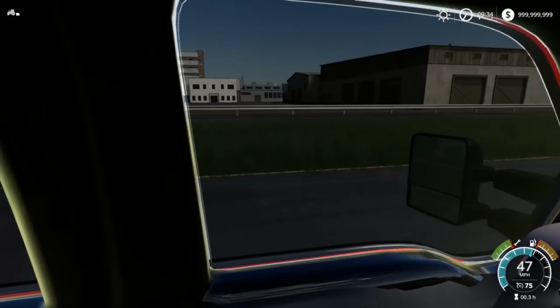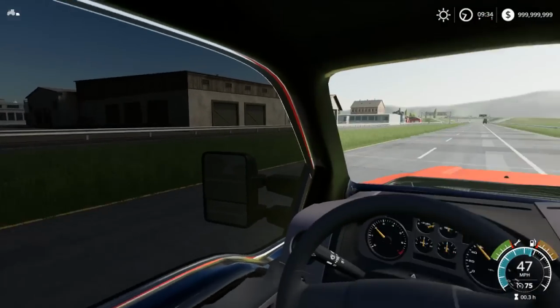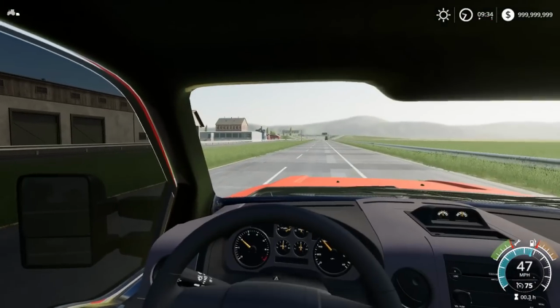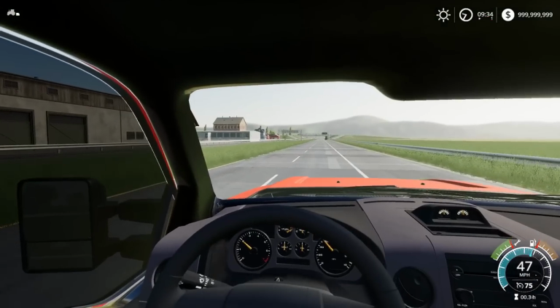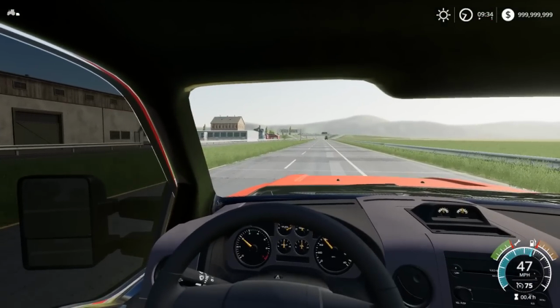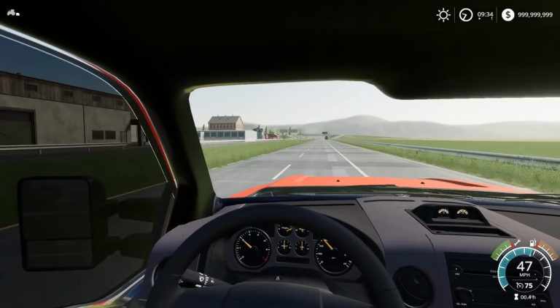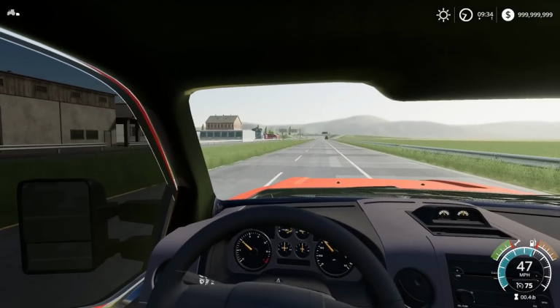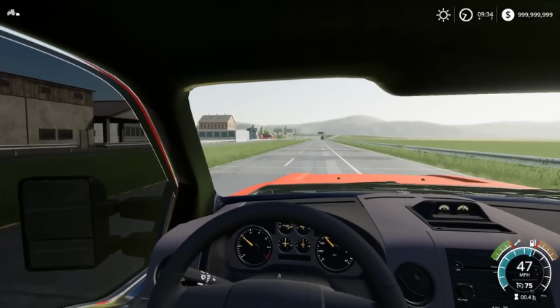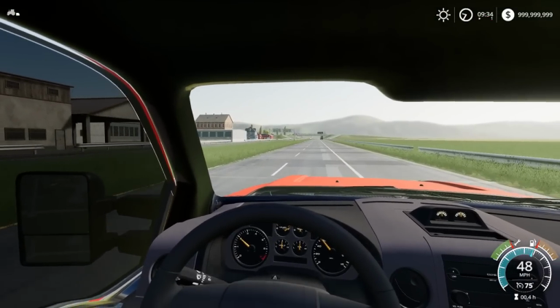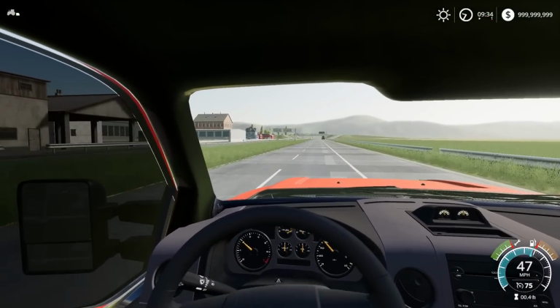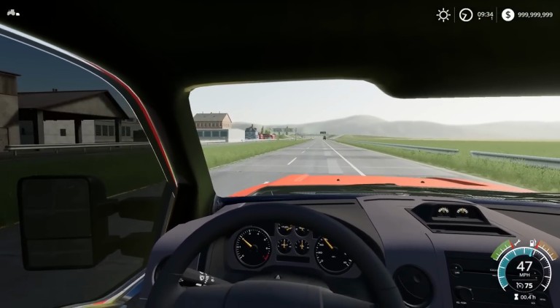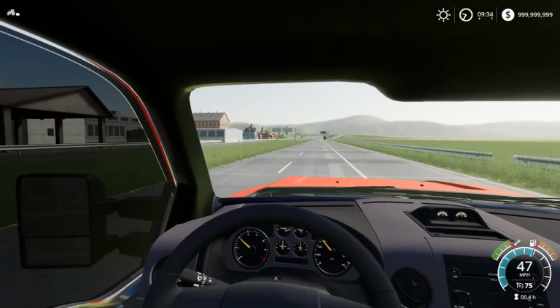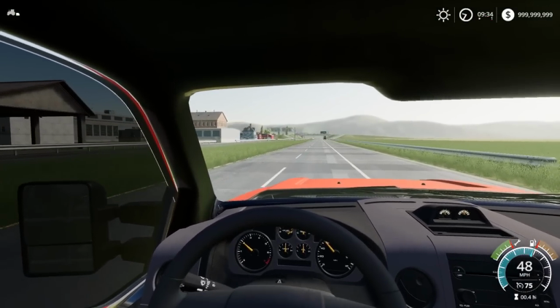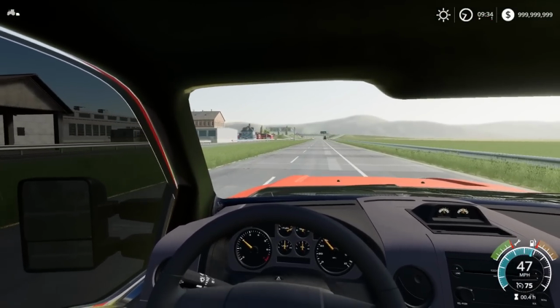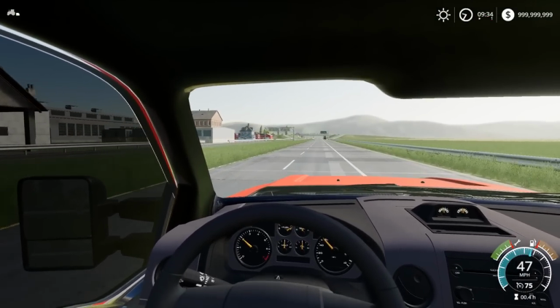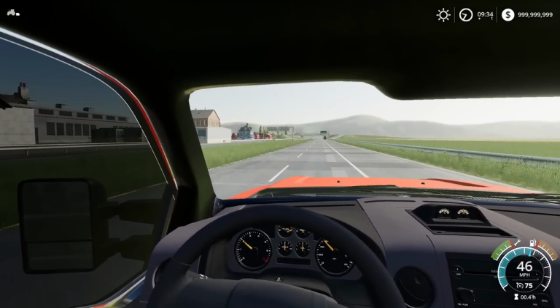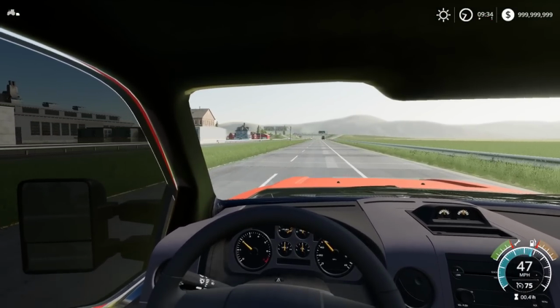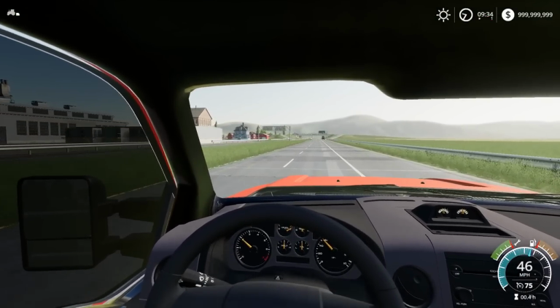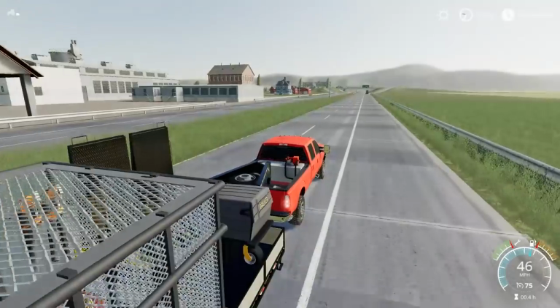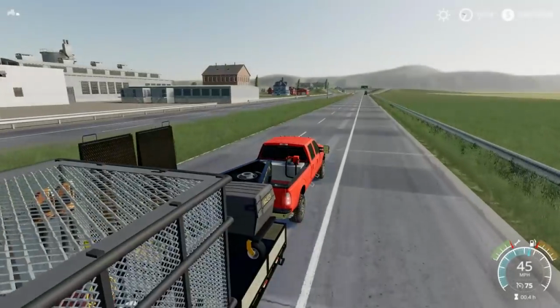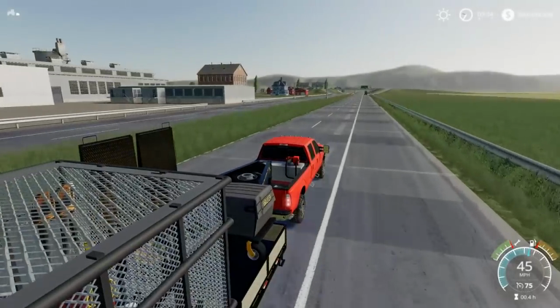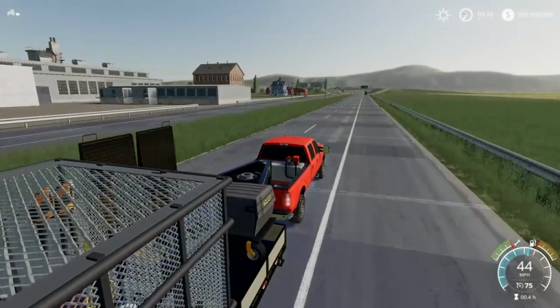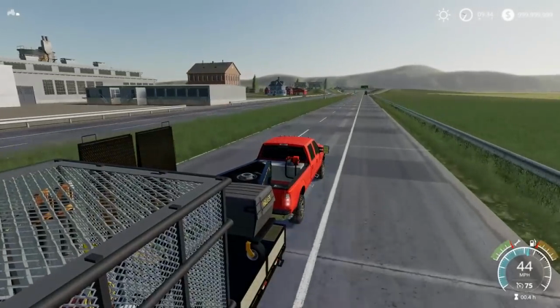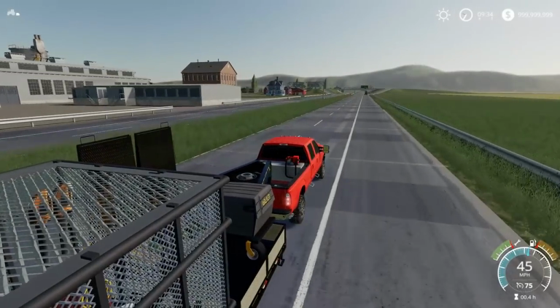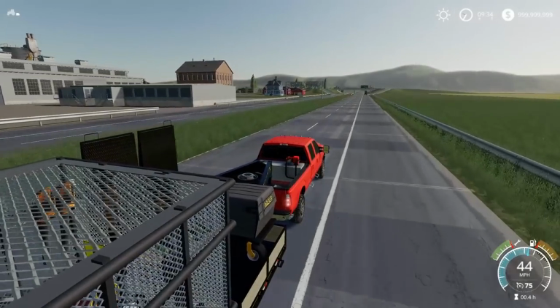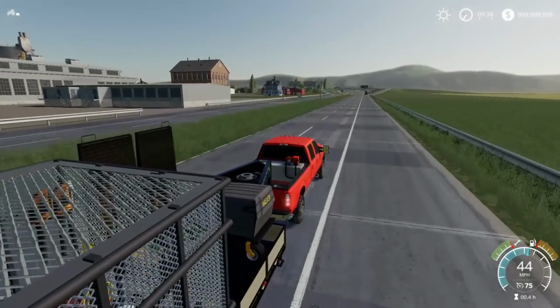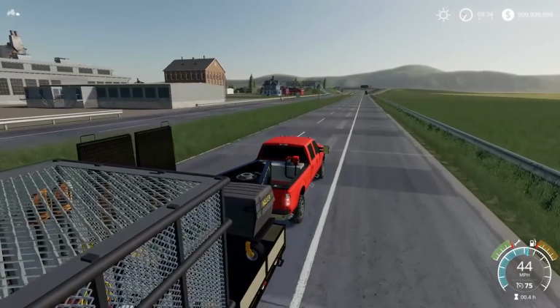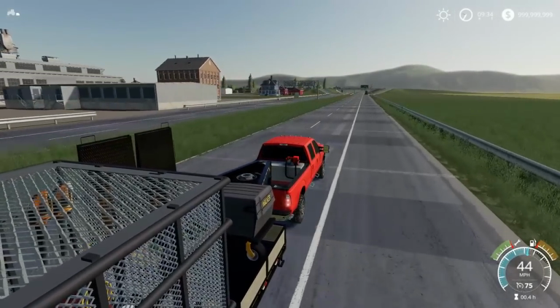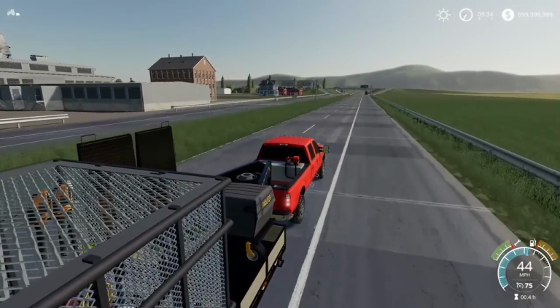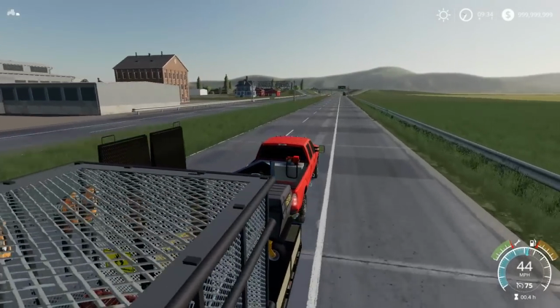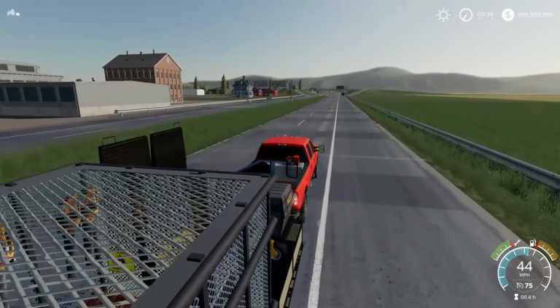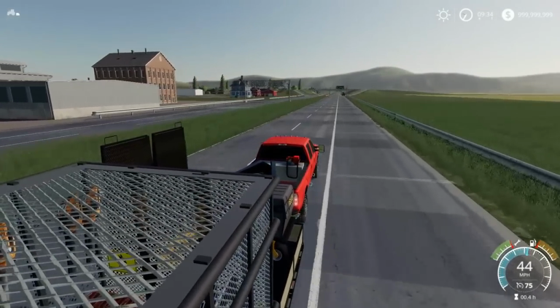We do have to knock out the Frito-Lay factory, but I don't know how that's going to work out because it might be huge — it might take us forever.